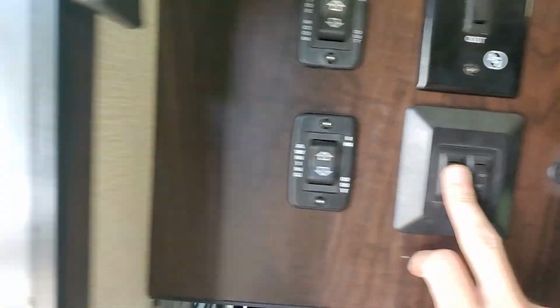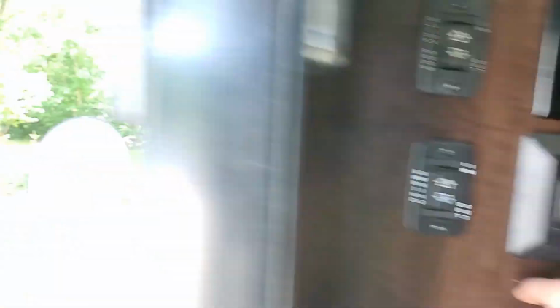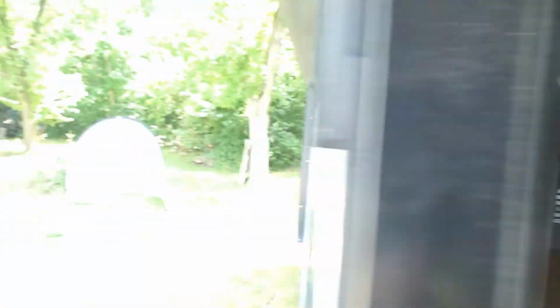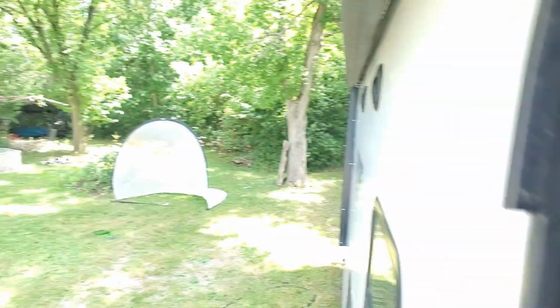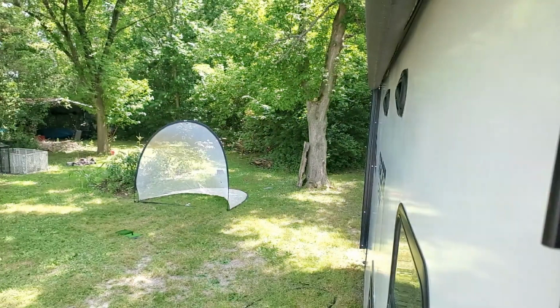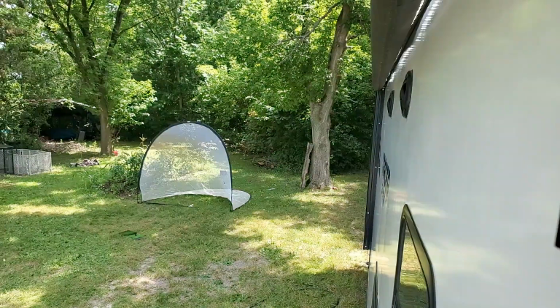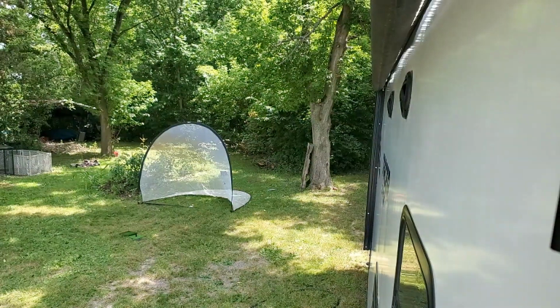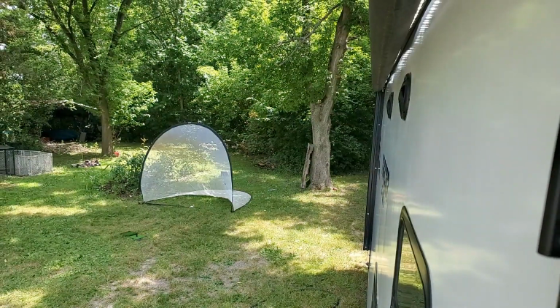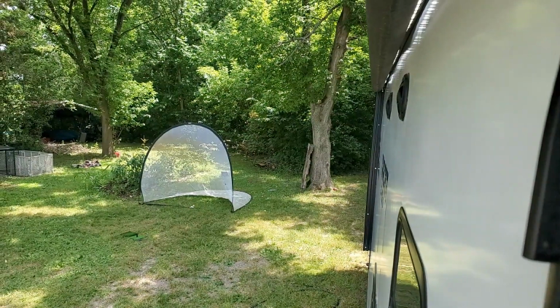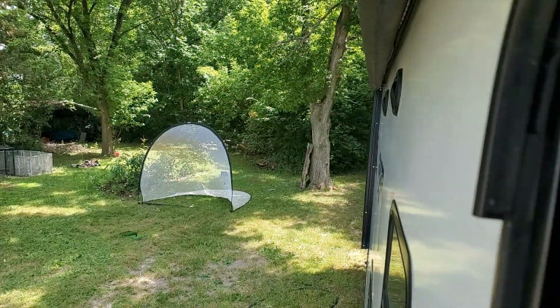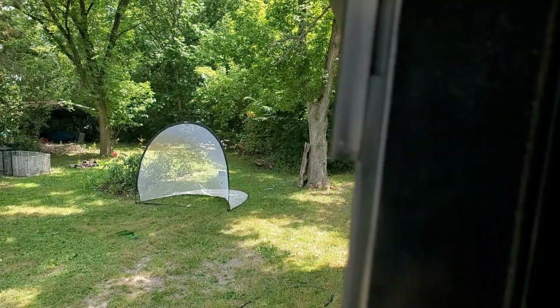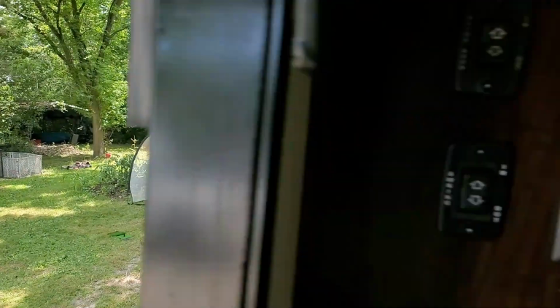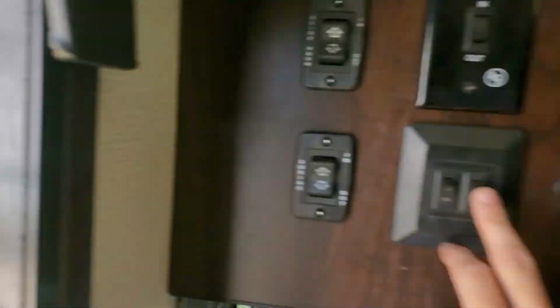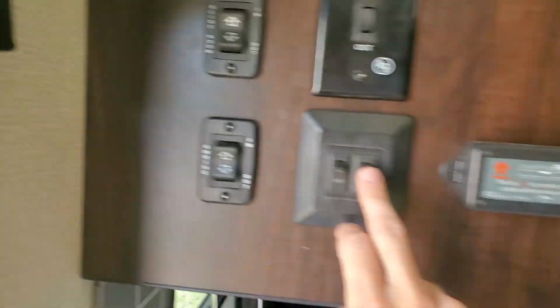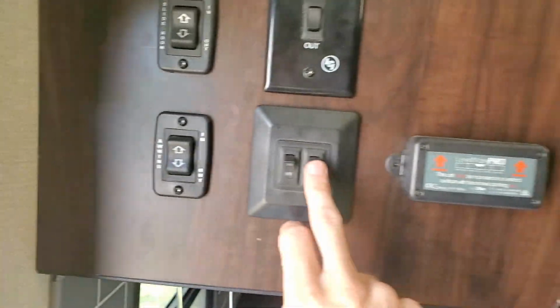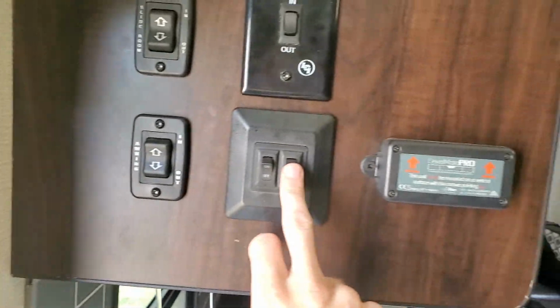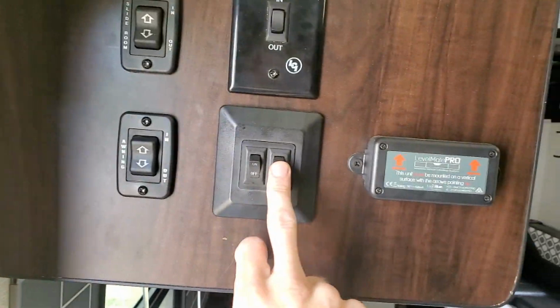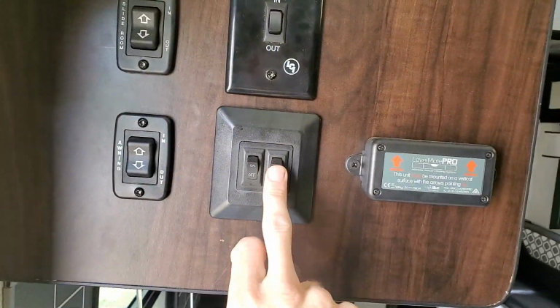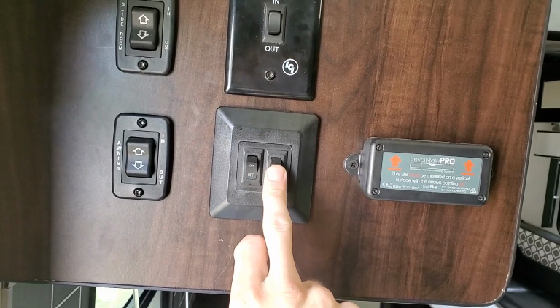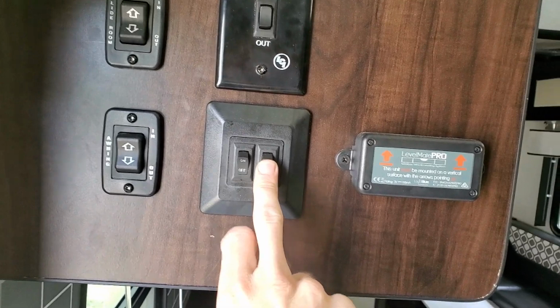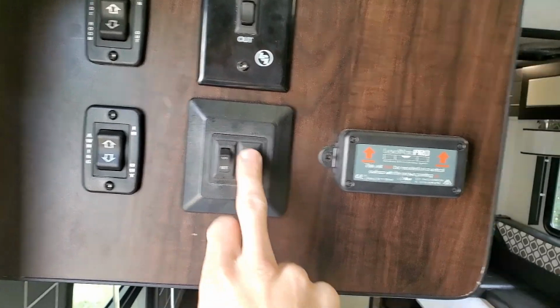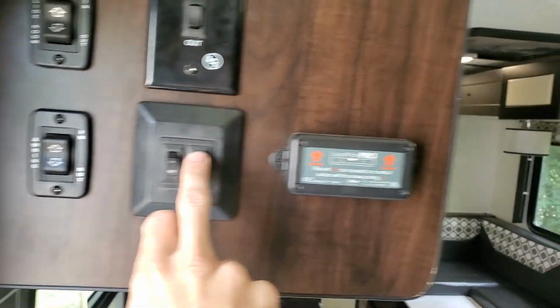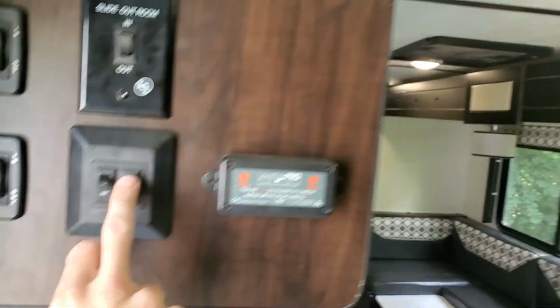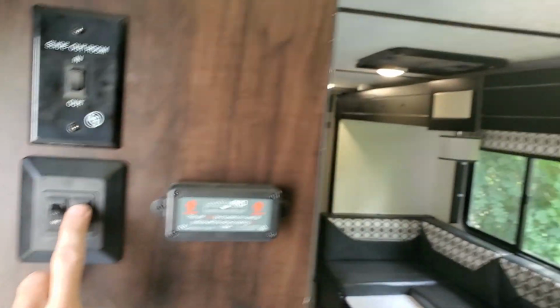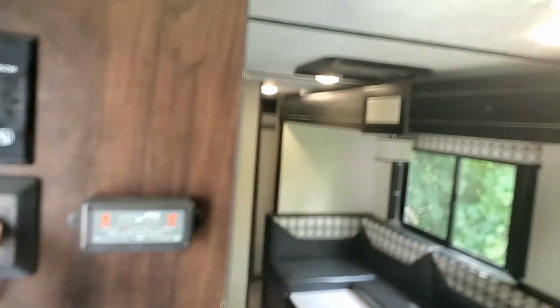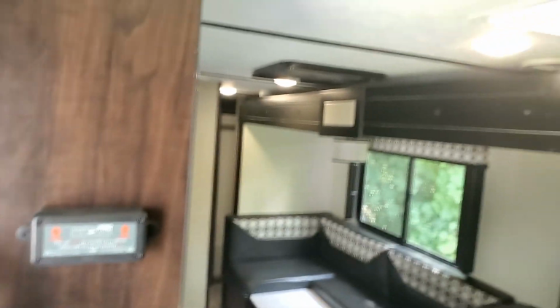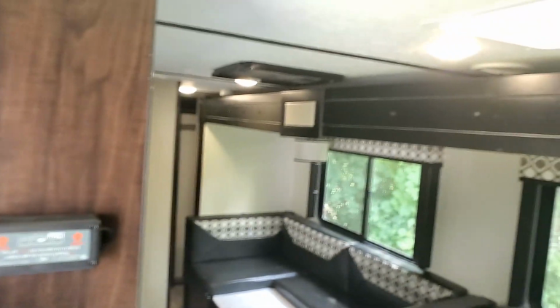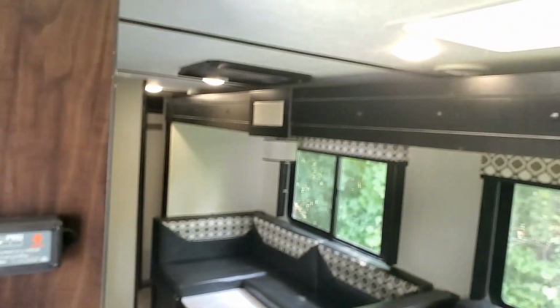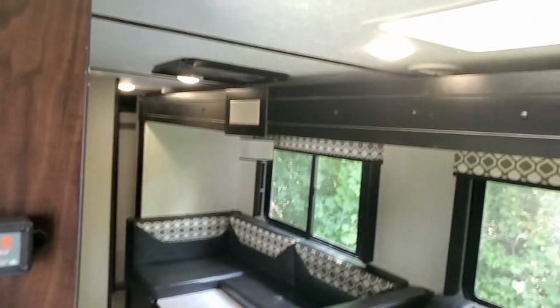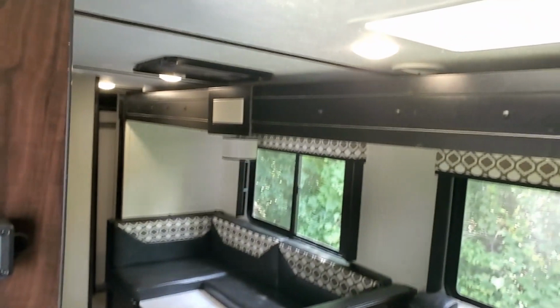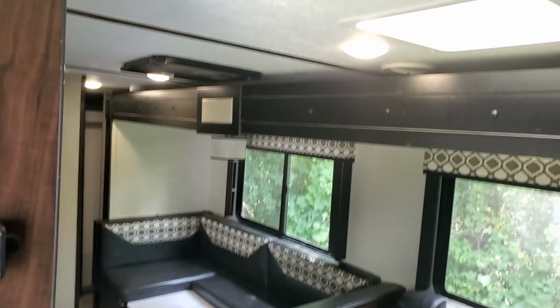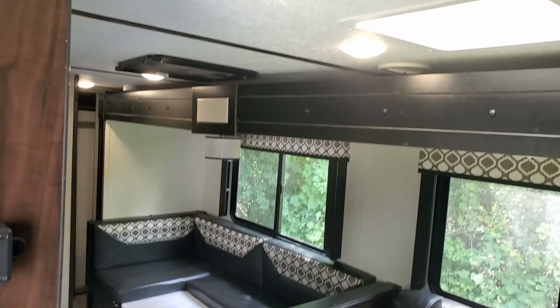There's a light switch for the LED lights outside and a light switch here for the lights on the inside.